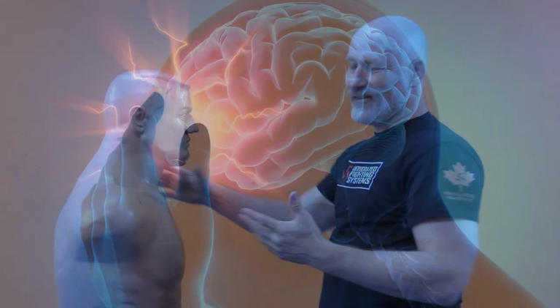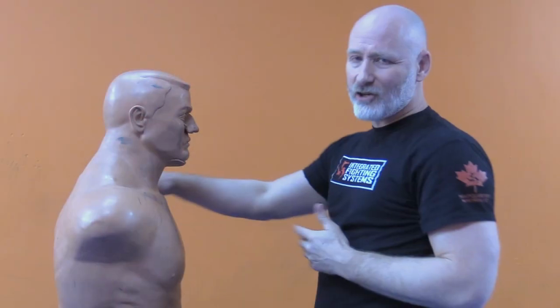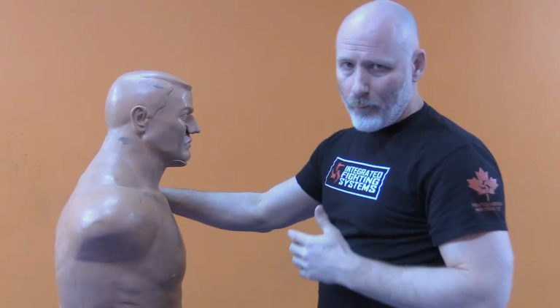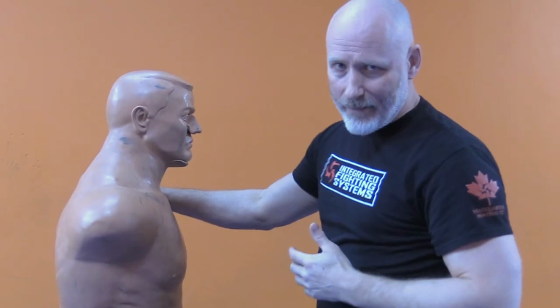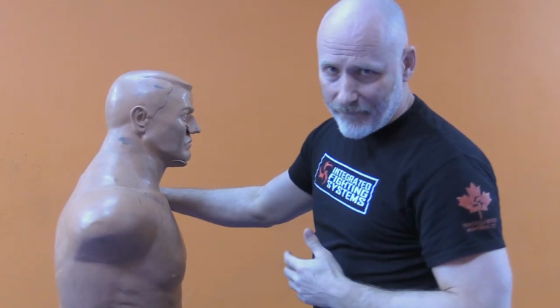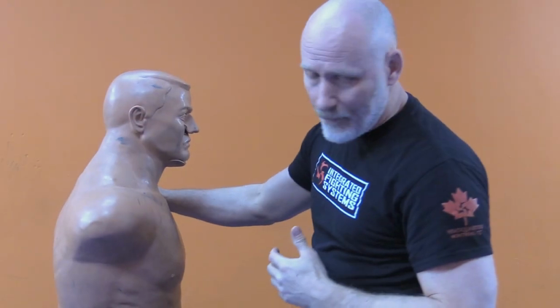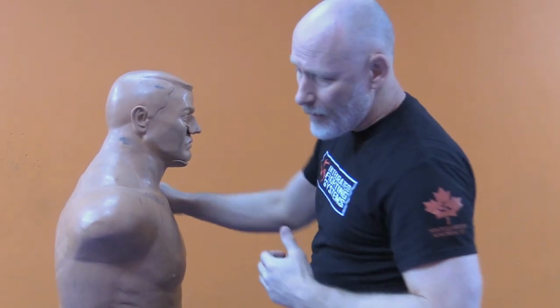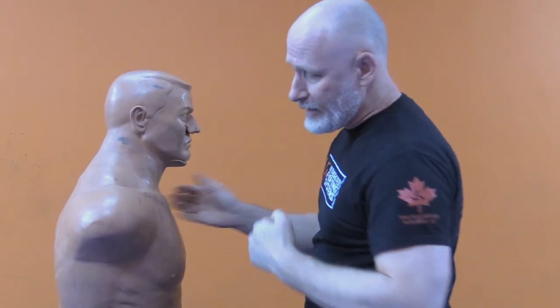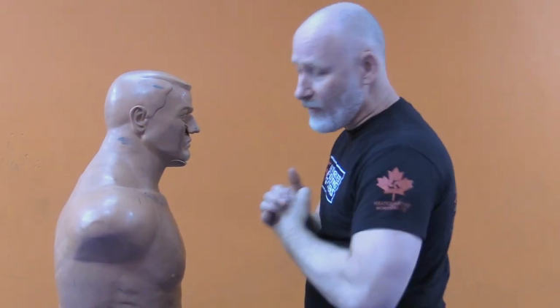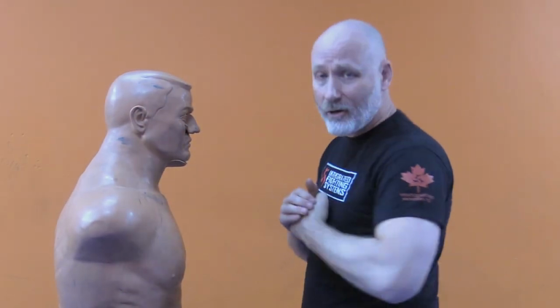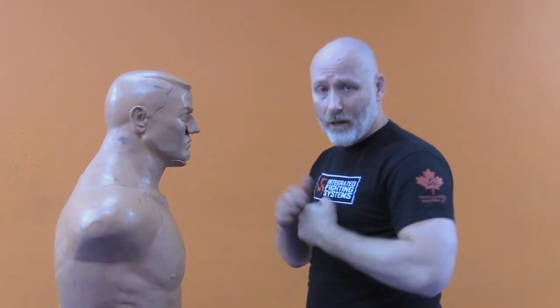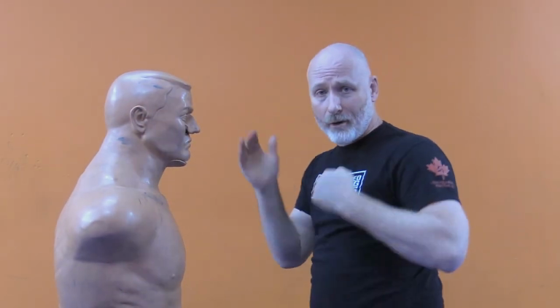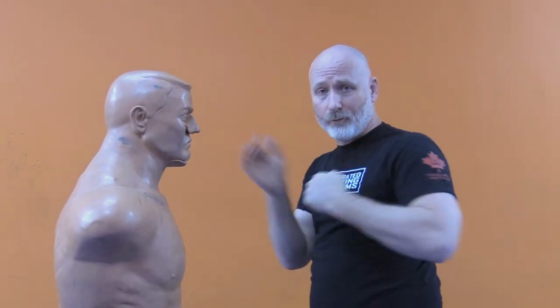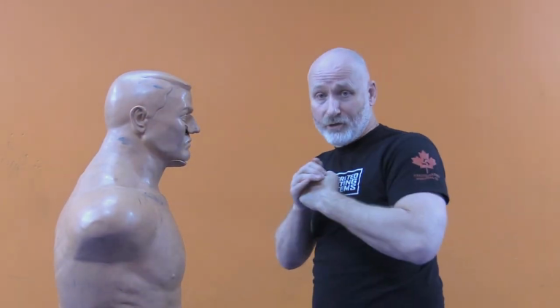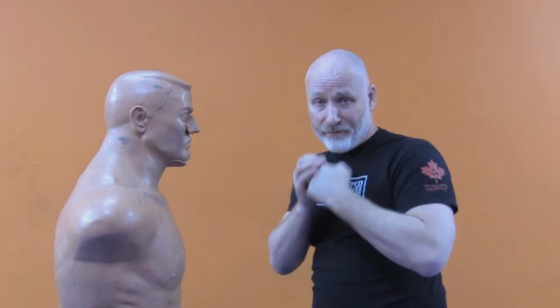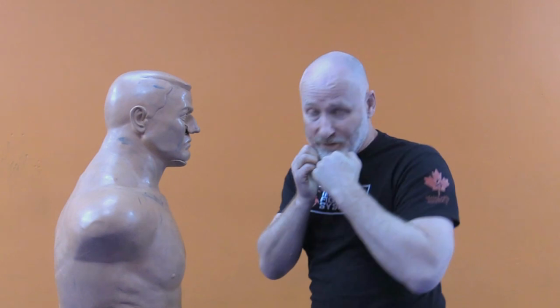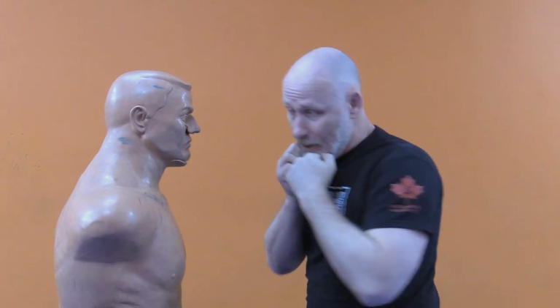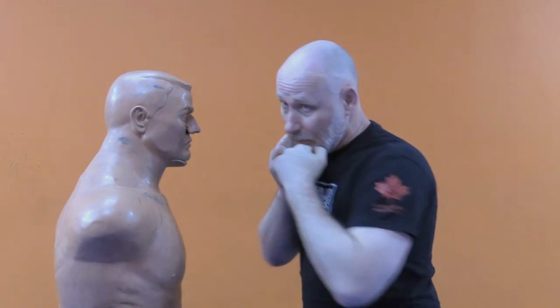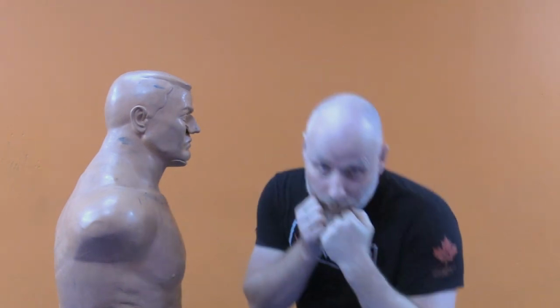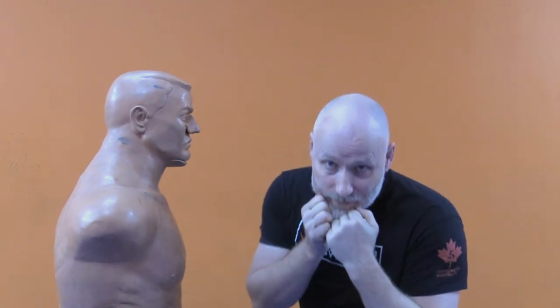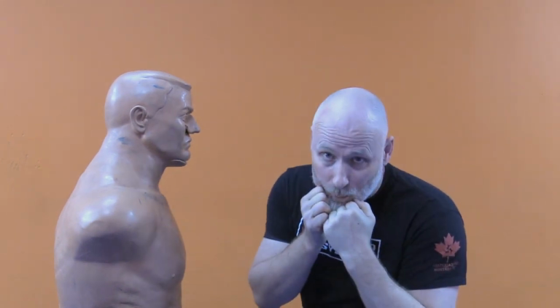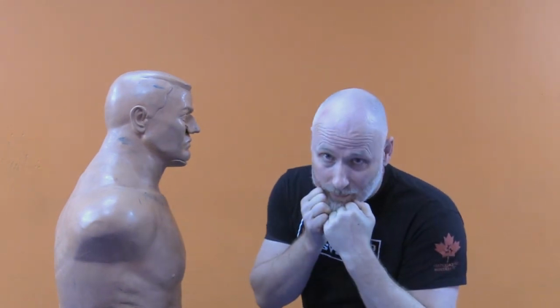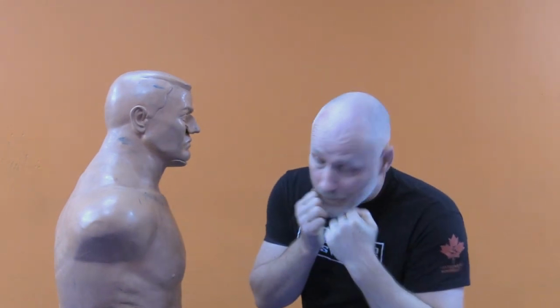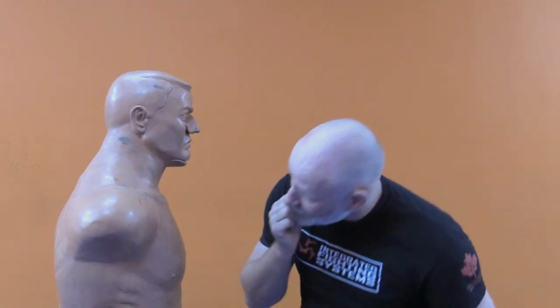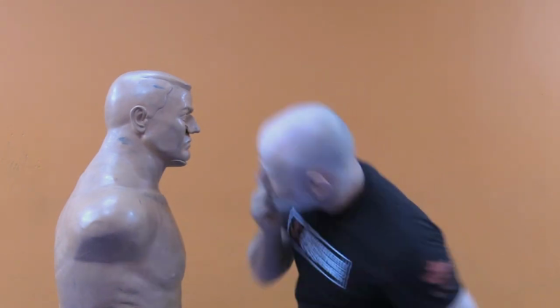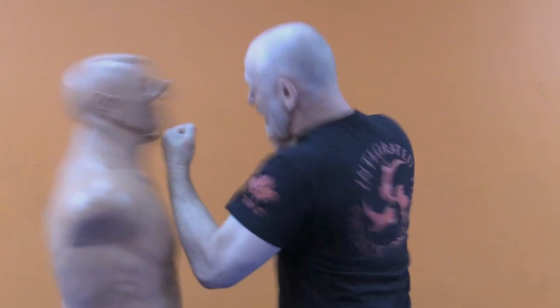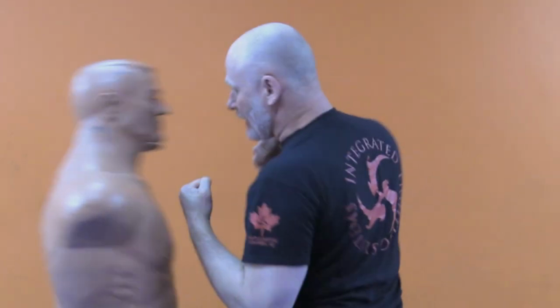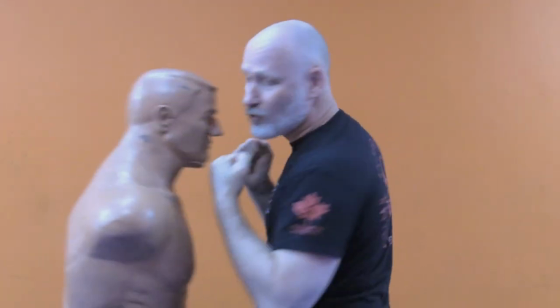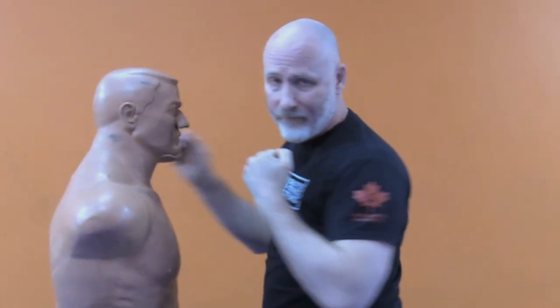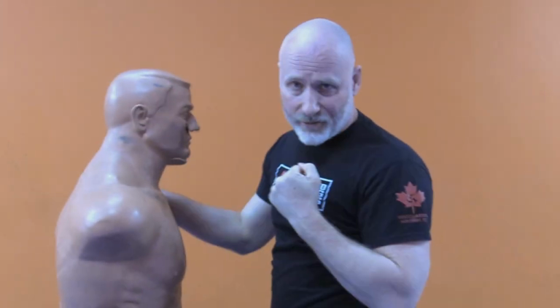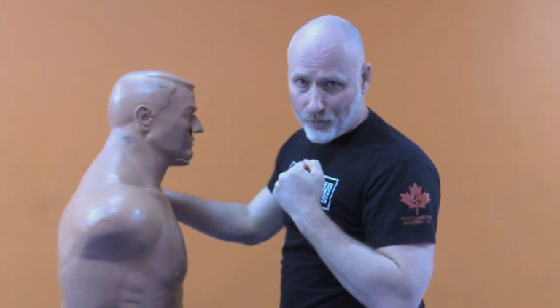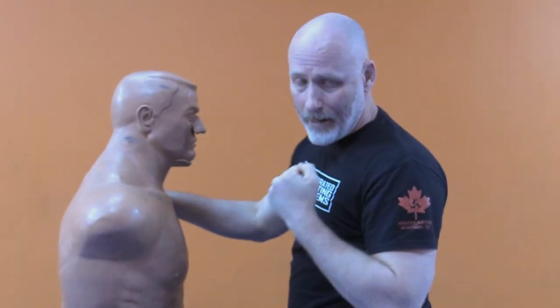Conventionally, when we think of an uppercut, we think of a boxing uppercut — a fist where the body is loaded, coming in tight, and driving it straight out.